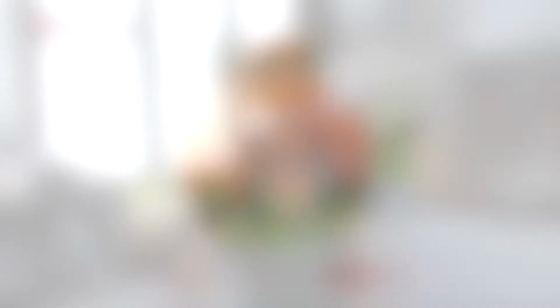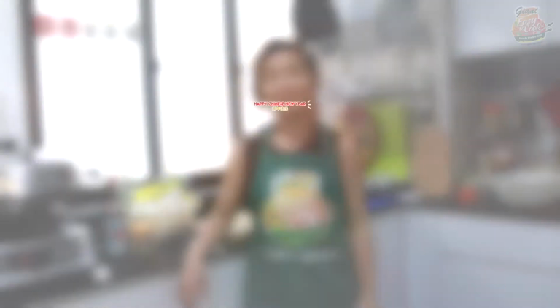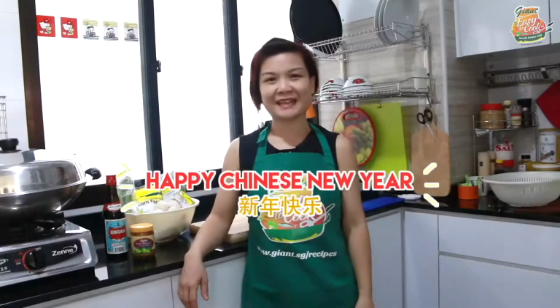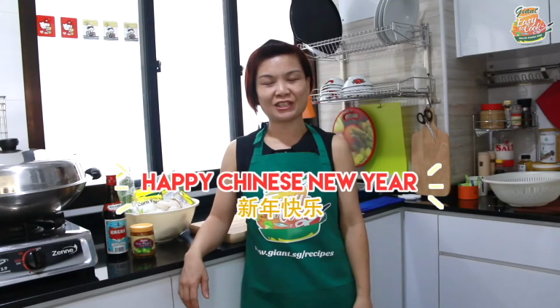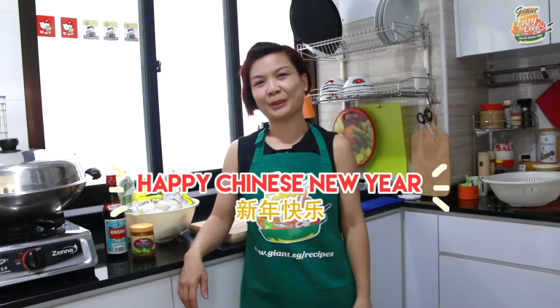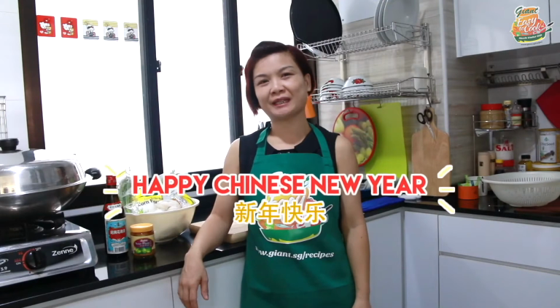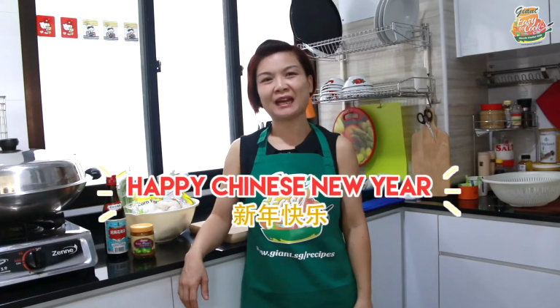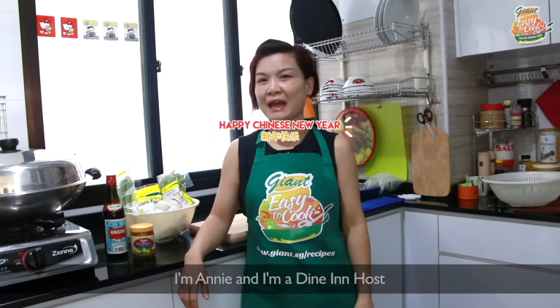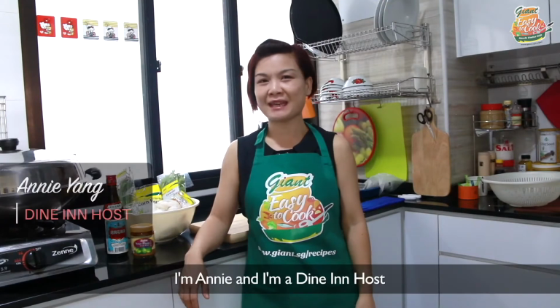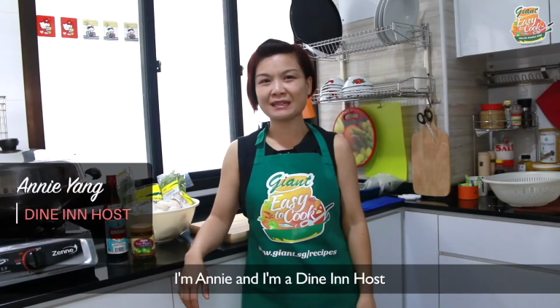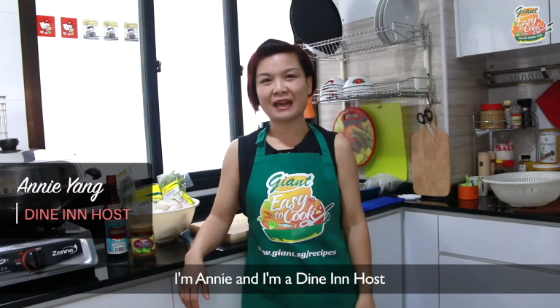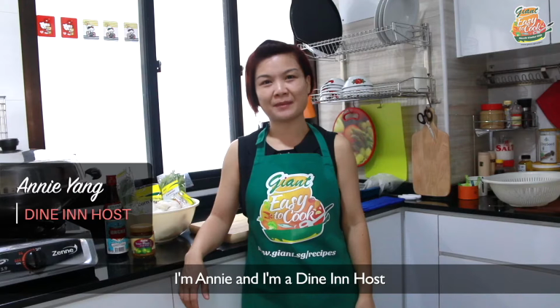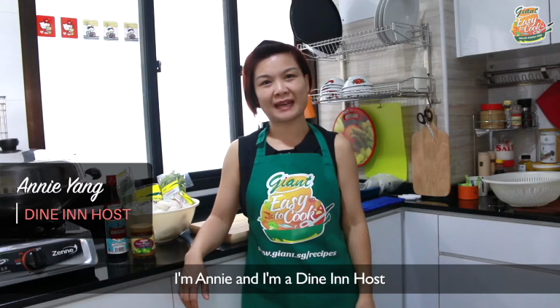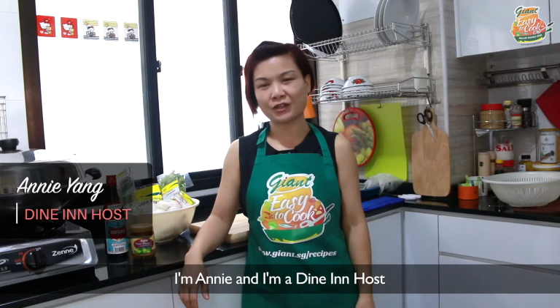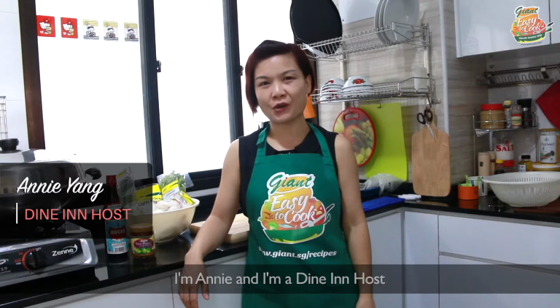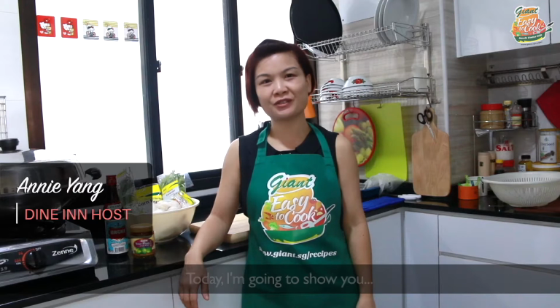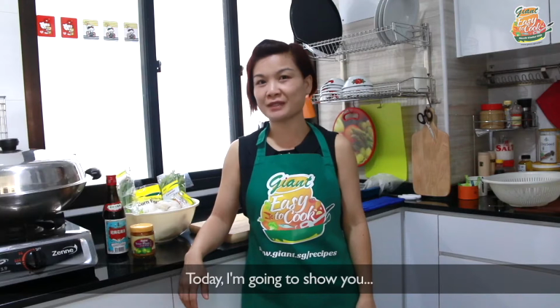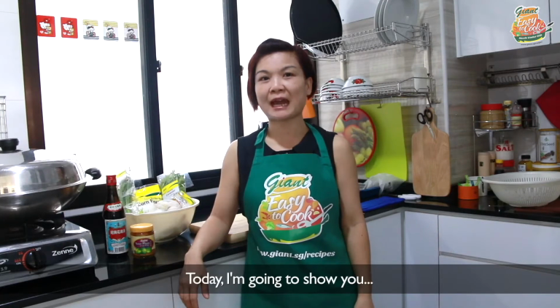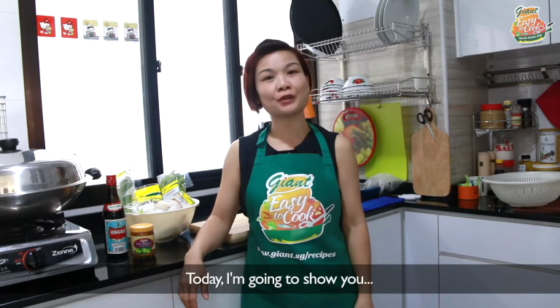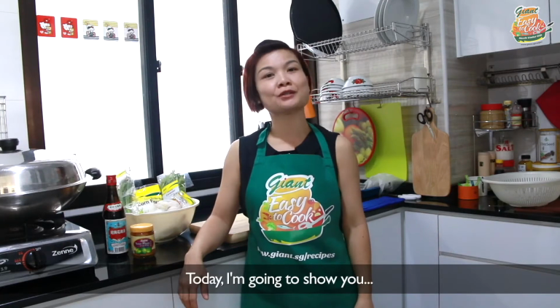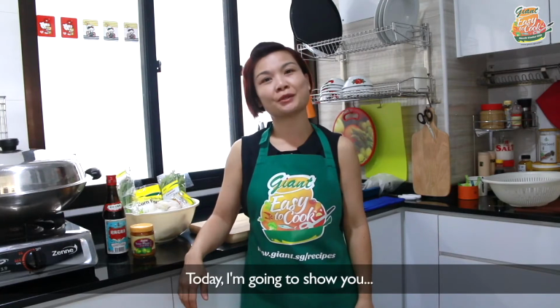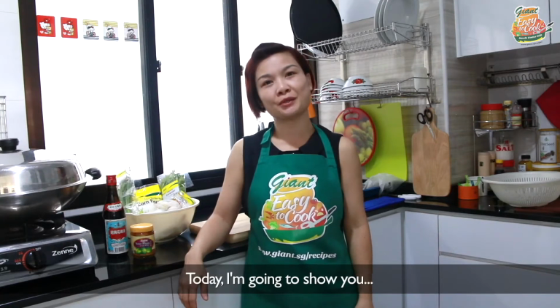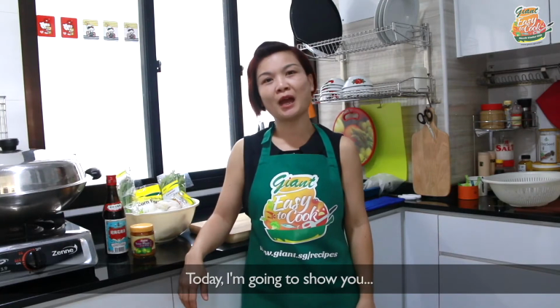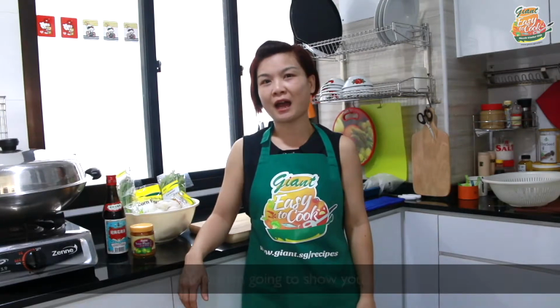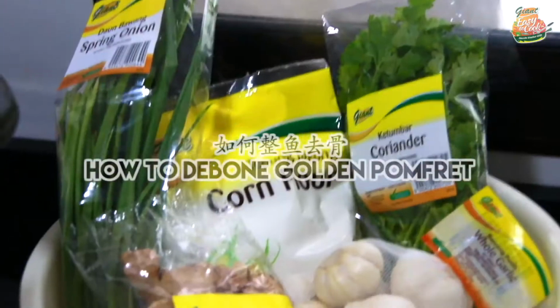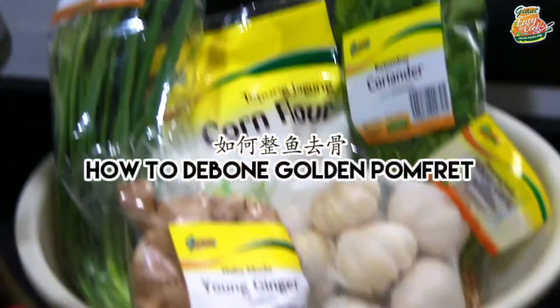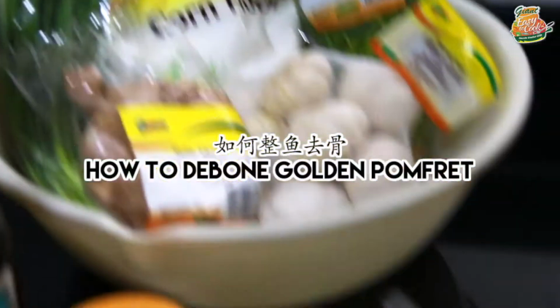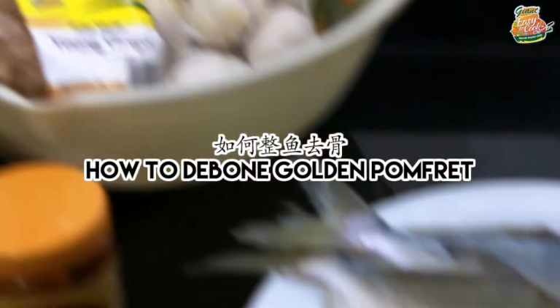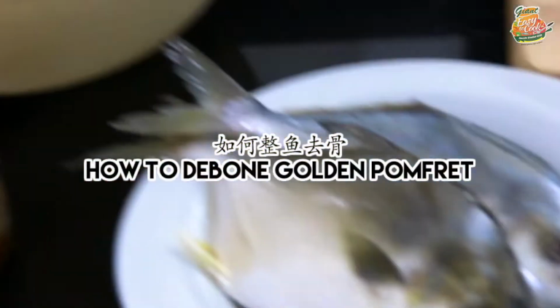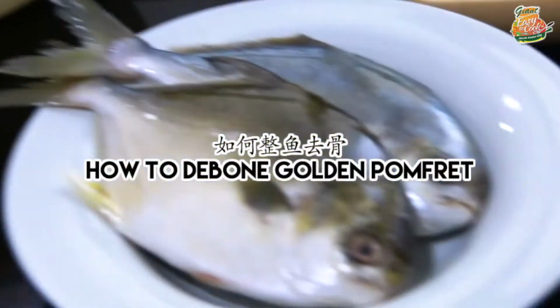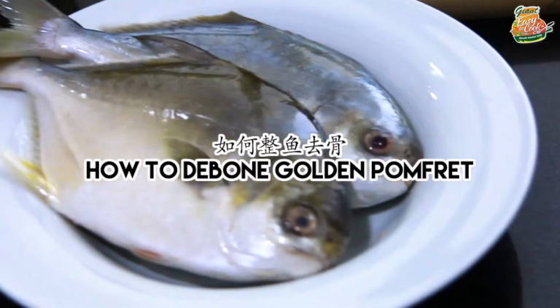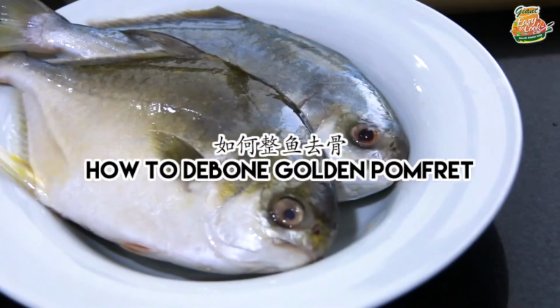Happy Chinese New Year! I'm Annie, I'm a dine-in host. Today I'm going to show you how to debone Golden Pomfret fish.